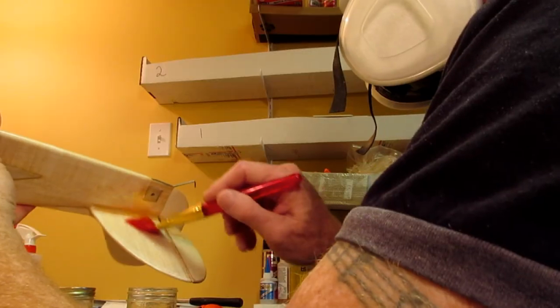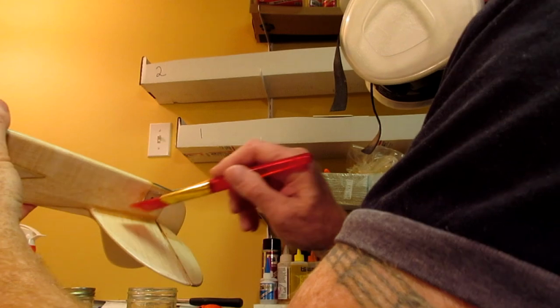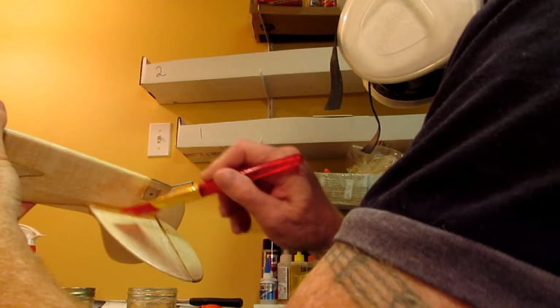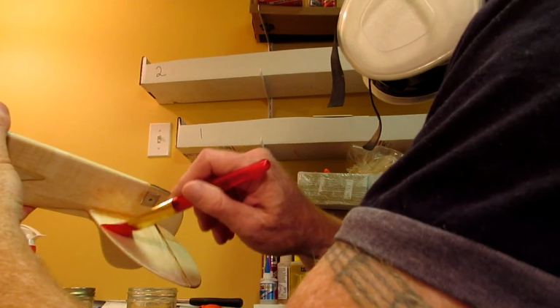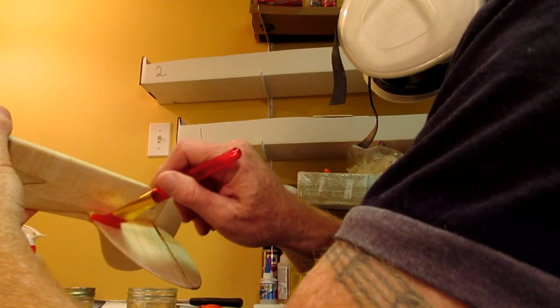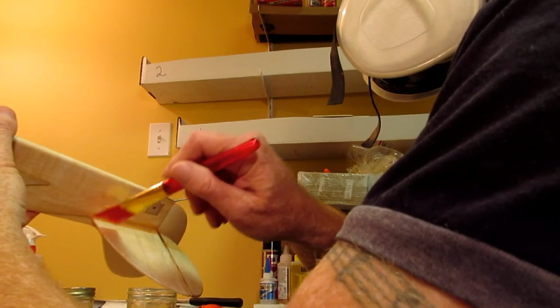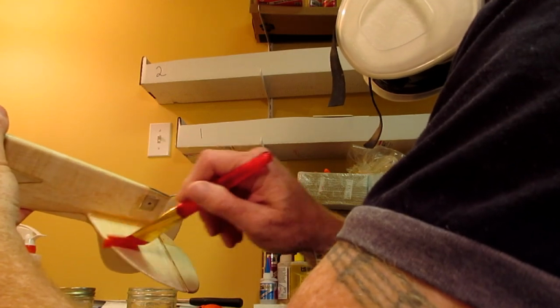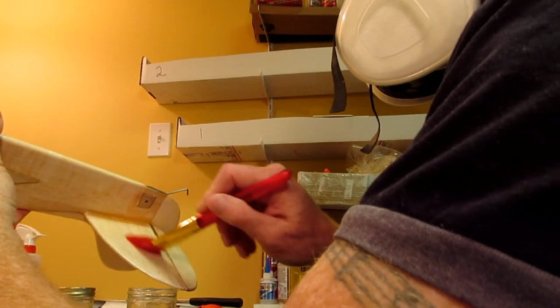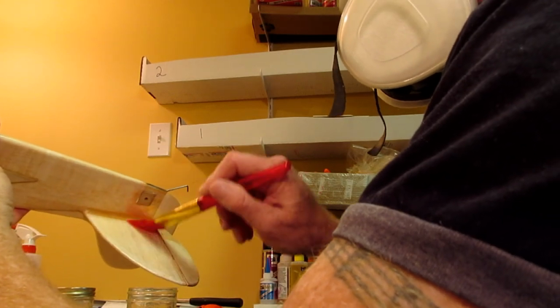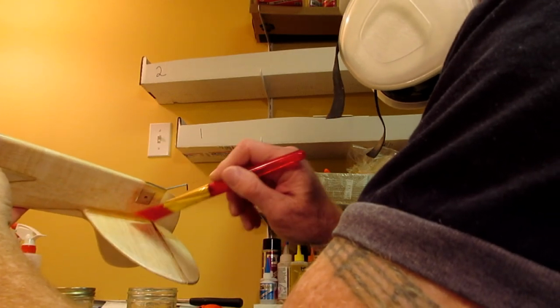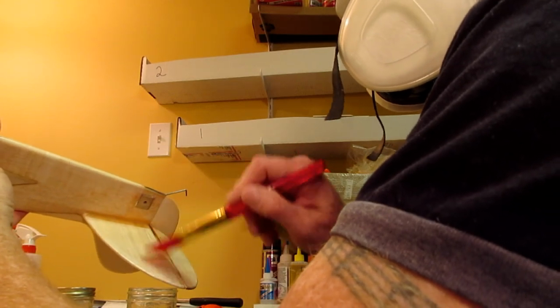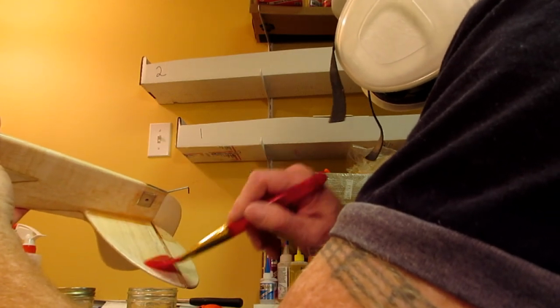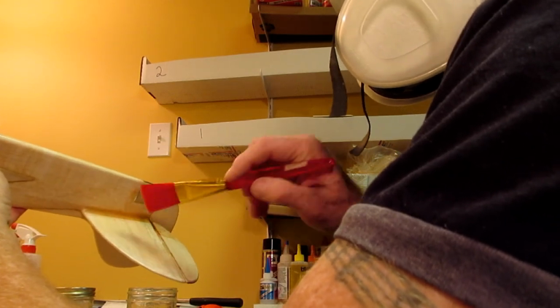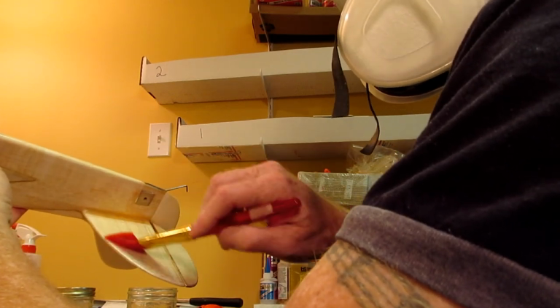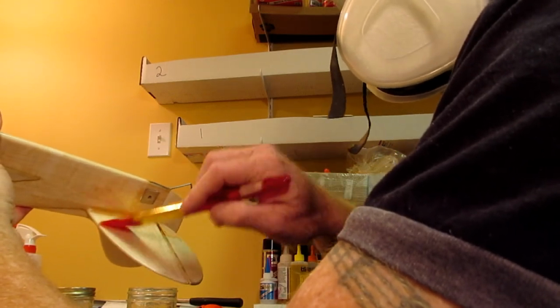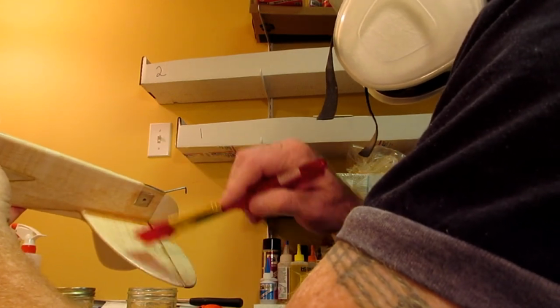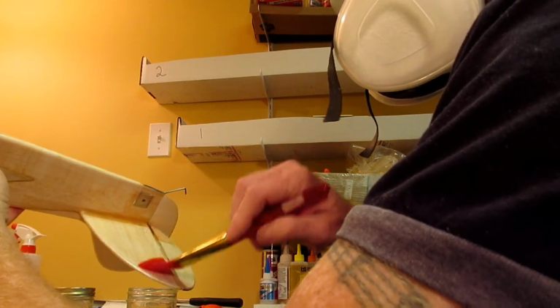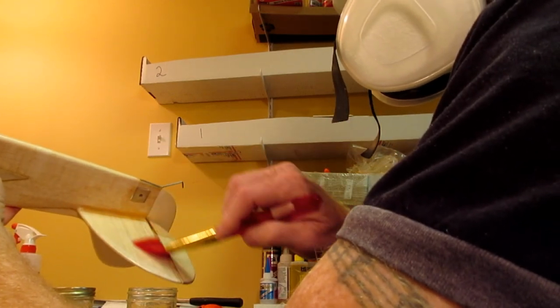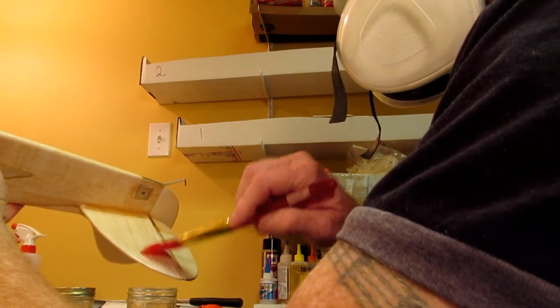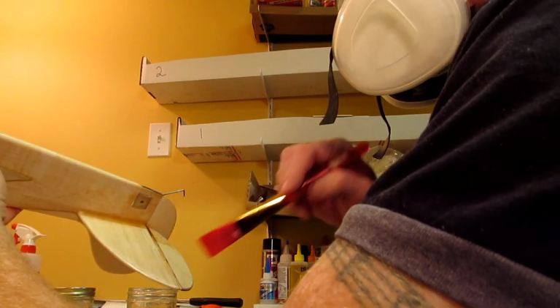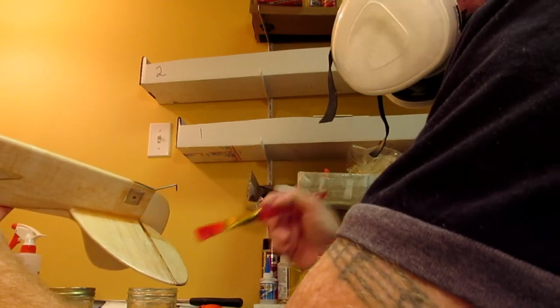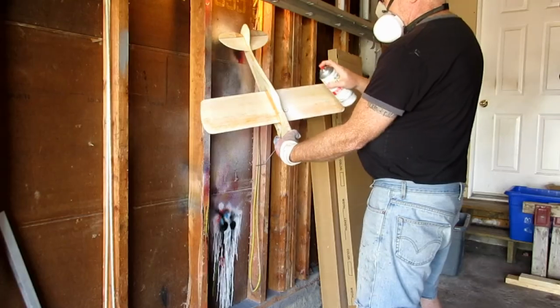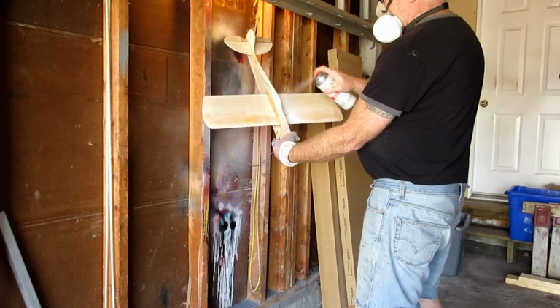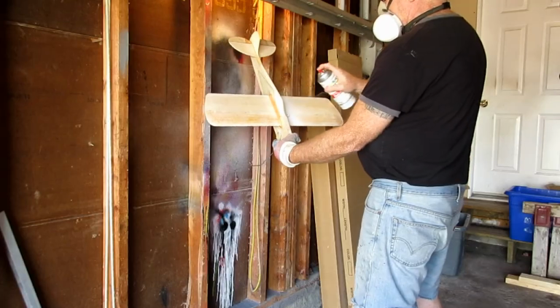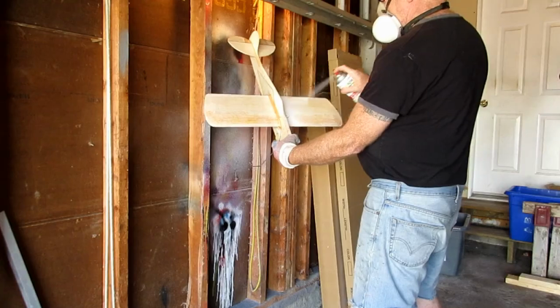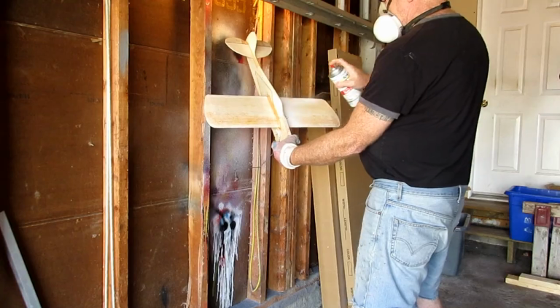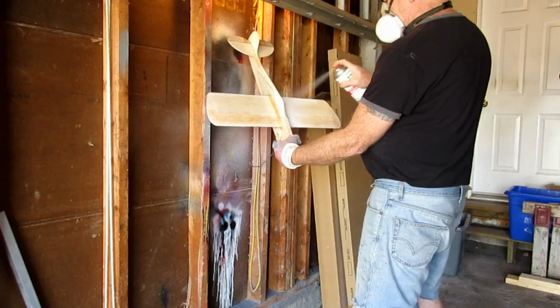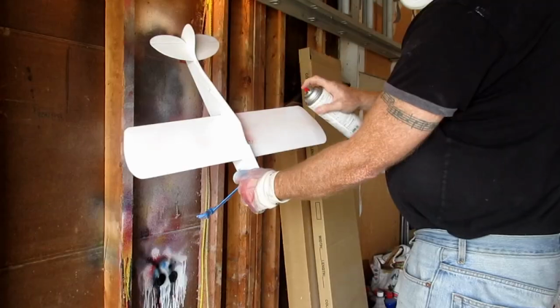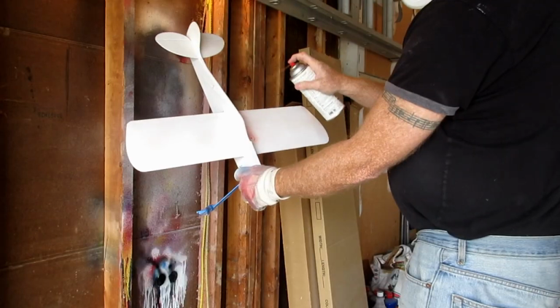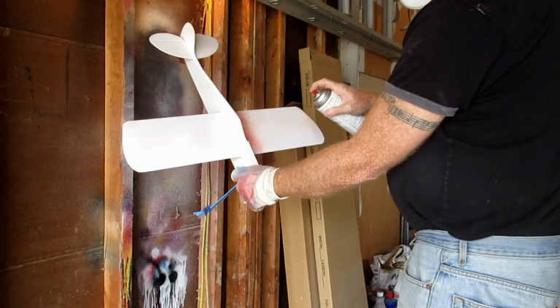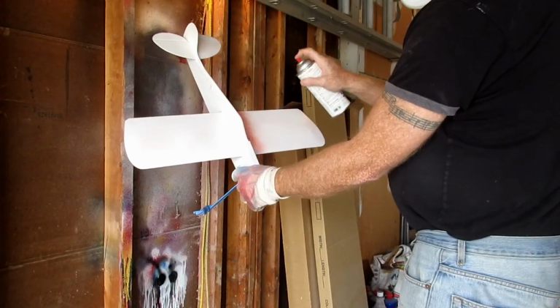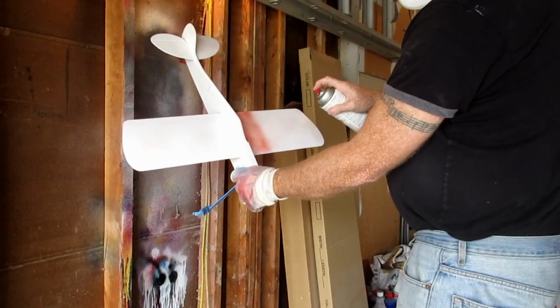I finished with several coats of thinned dope, some light silkspan, more dope, sanding filler, spray primer, and spray paint.